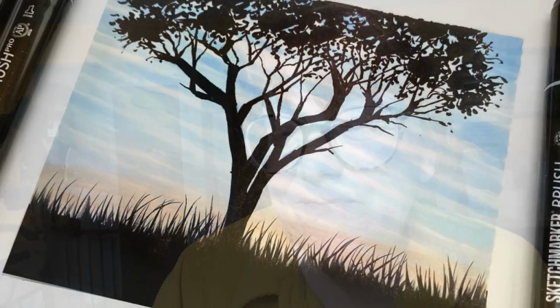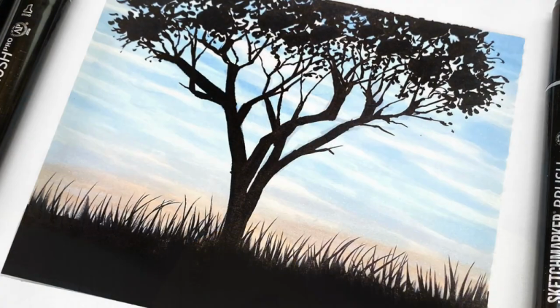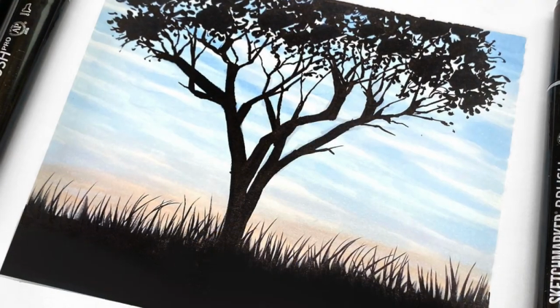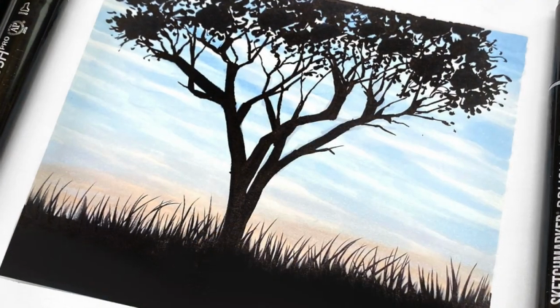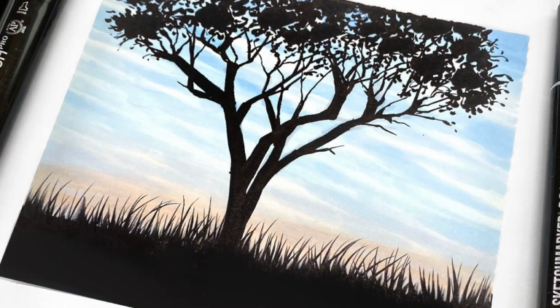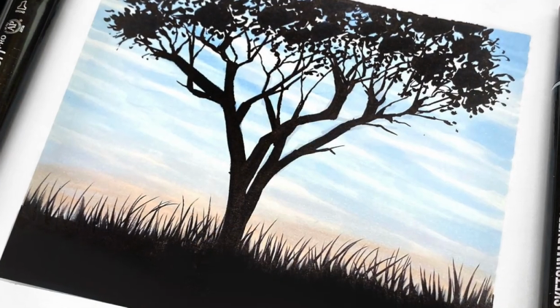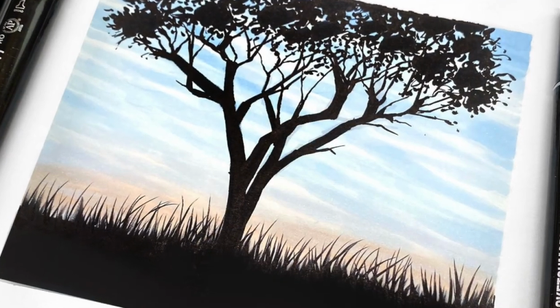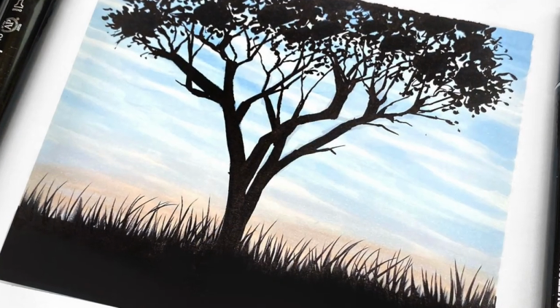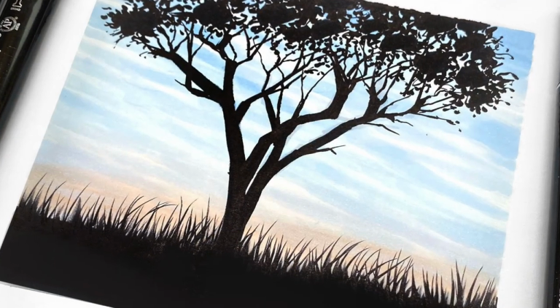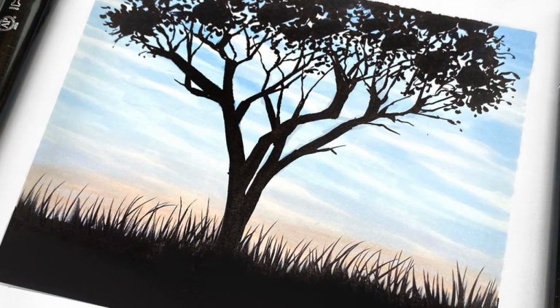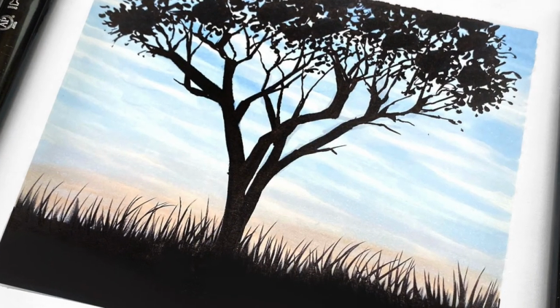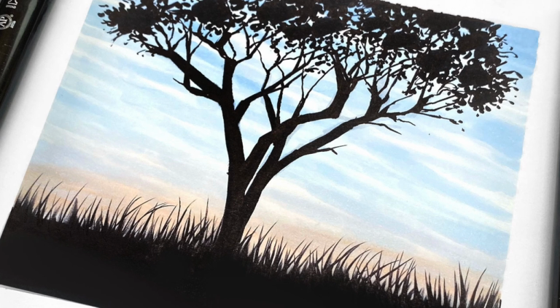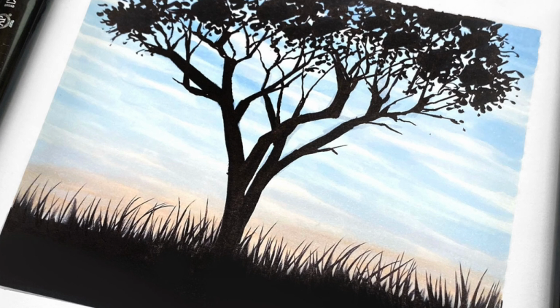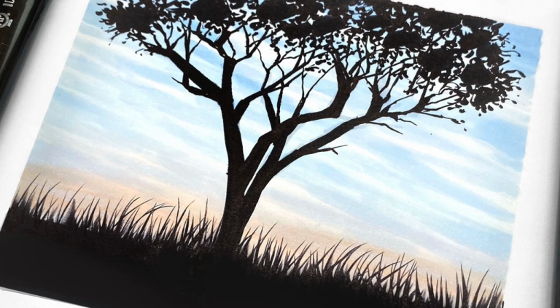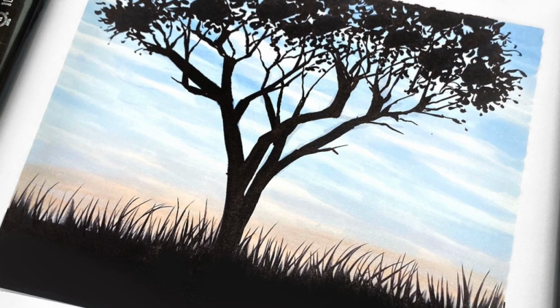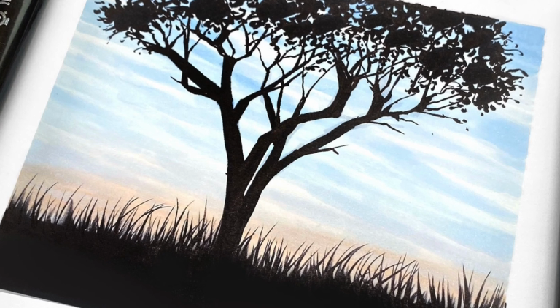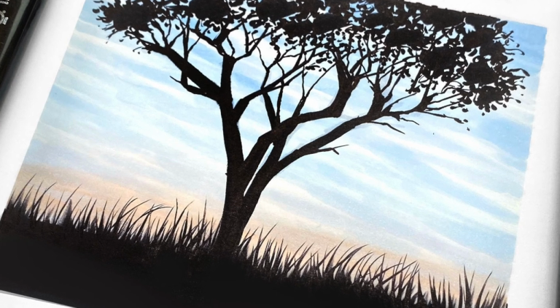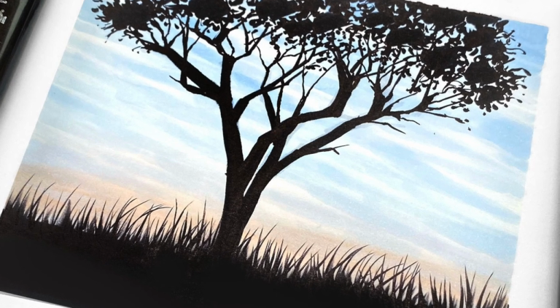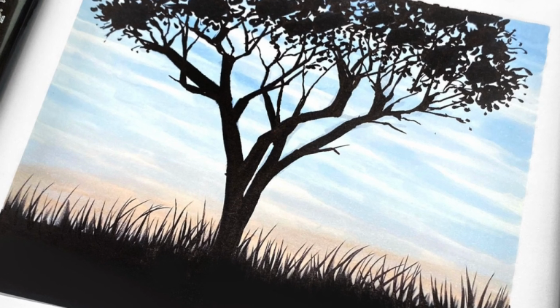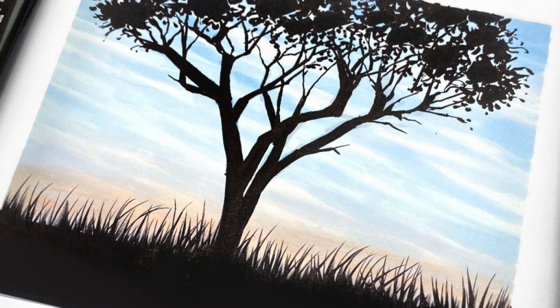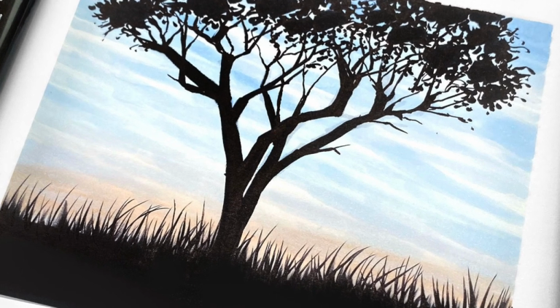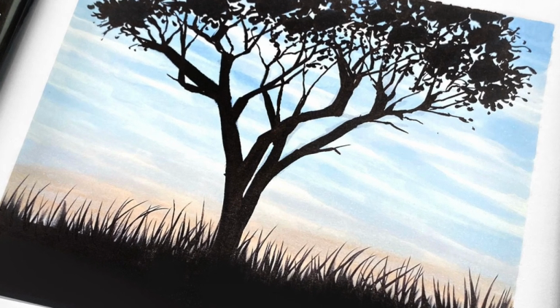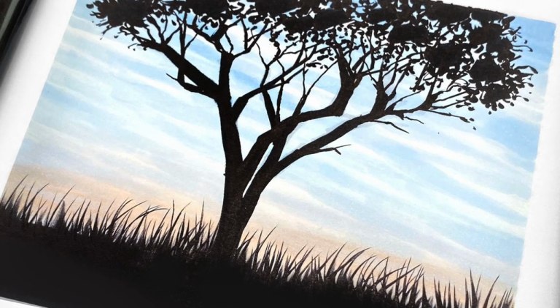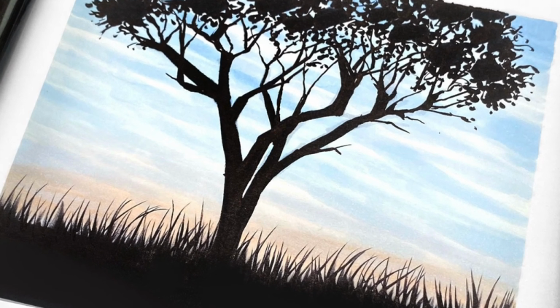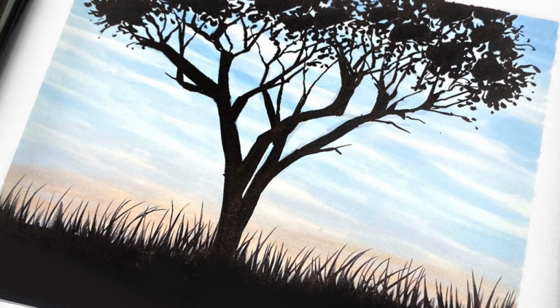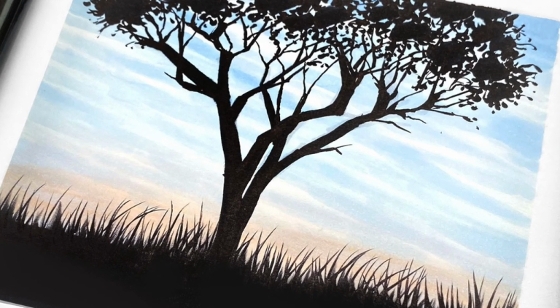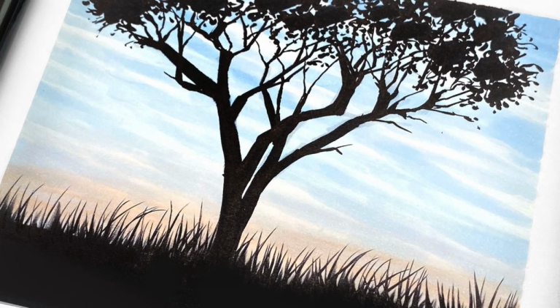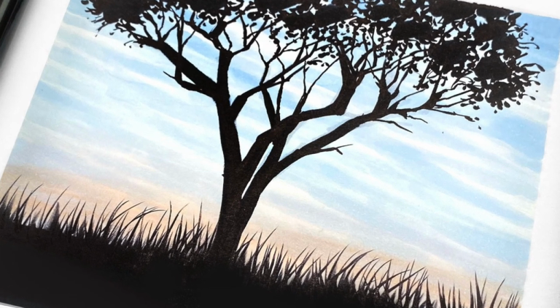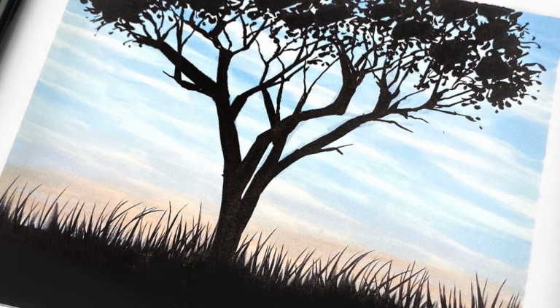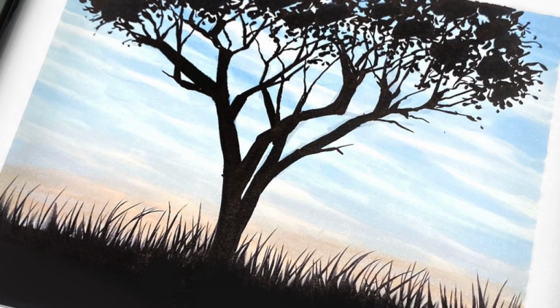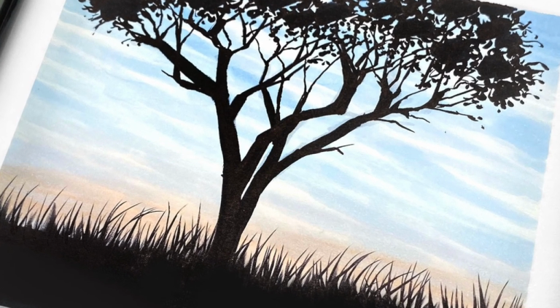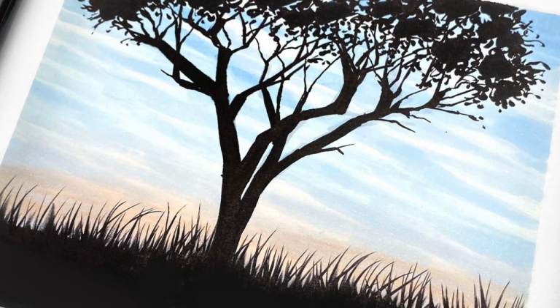In the meantime, I'm going to get started on today's project, which will be done in sketch markers.